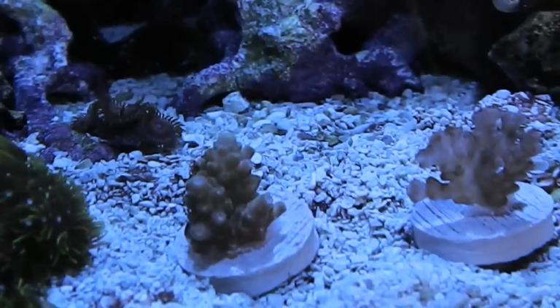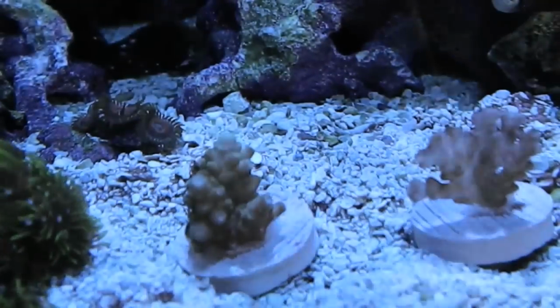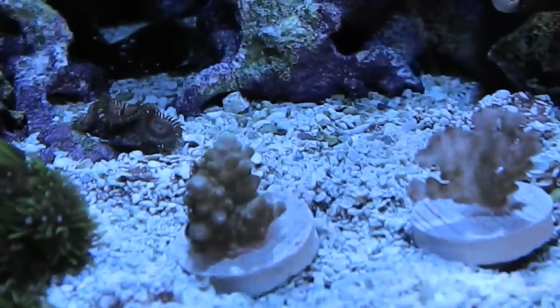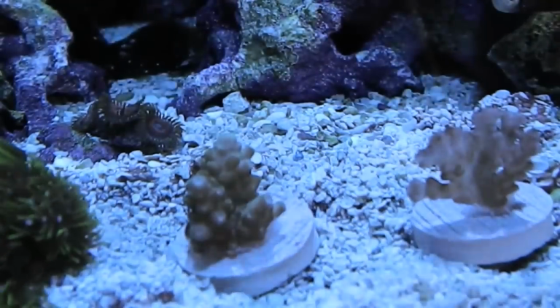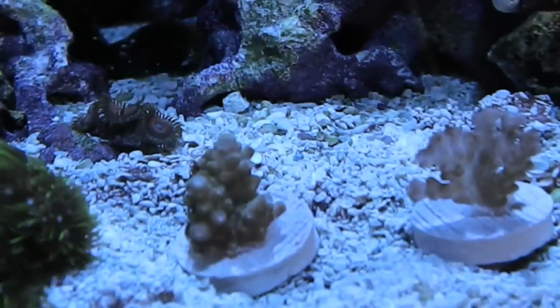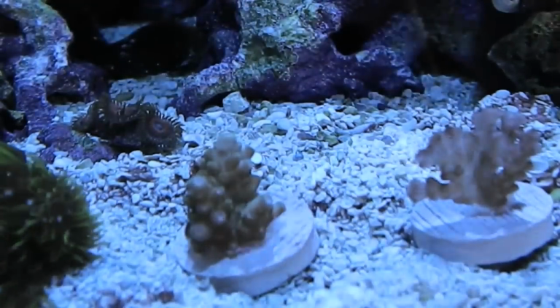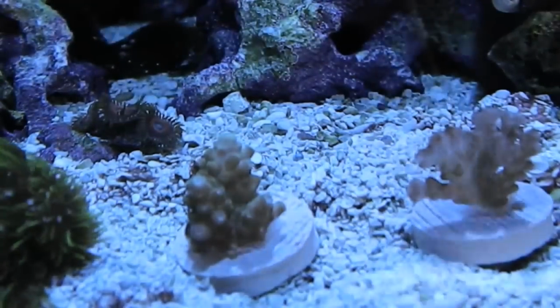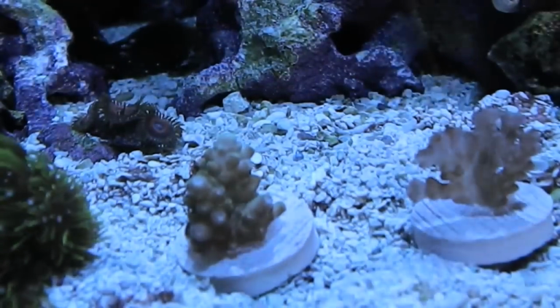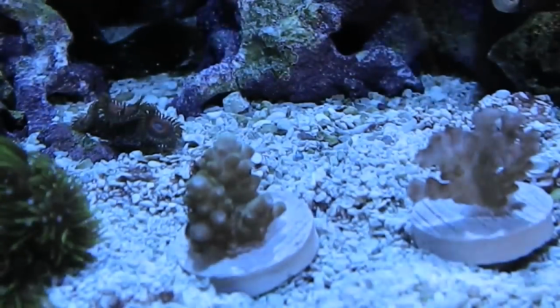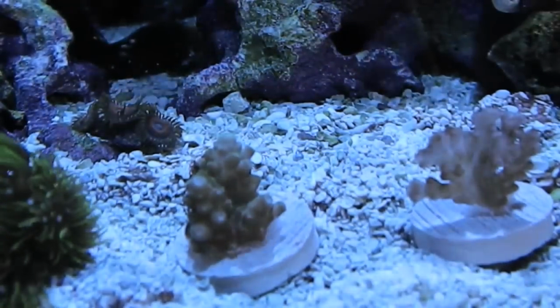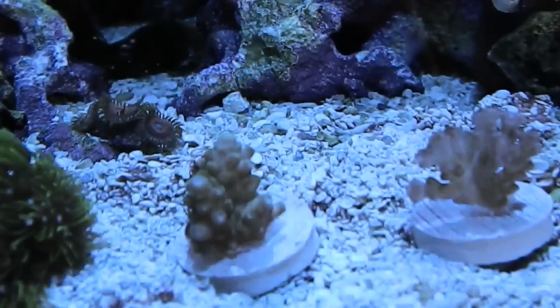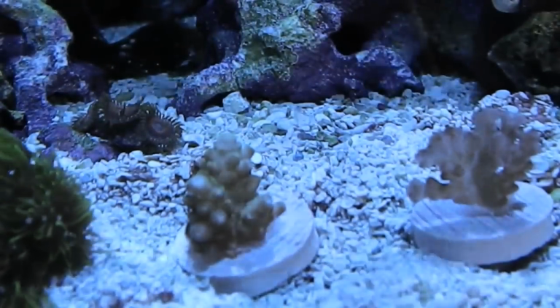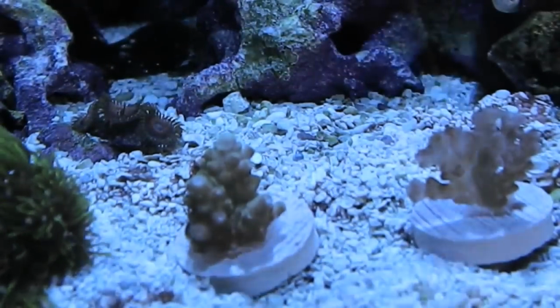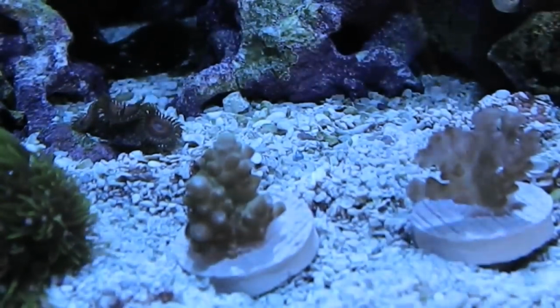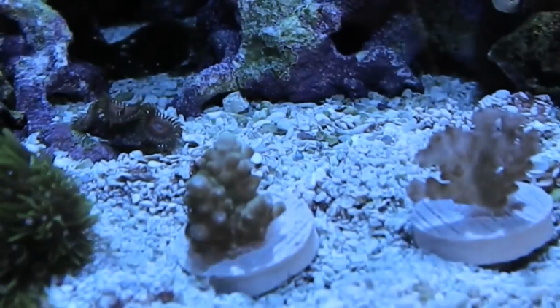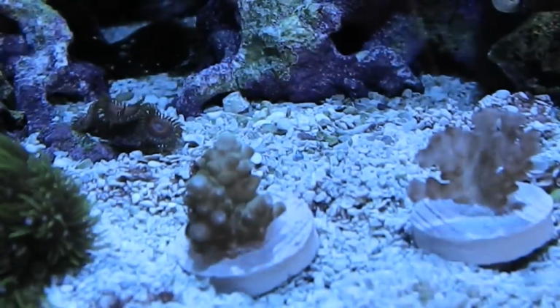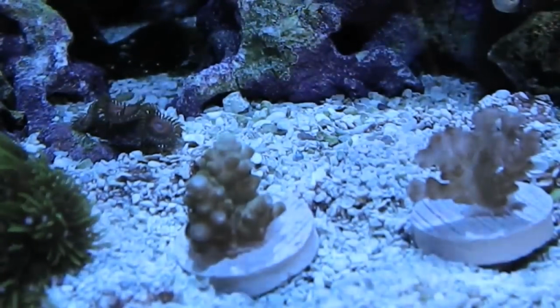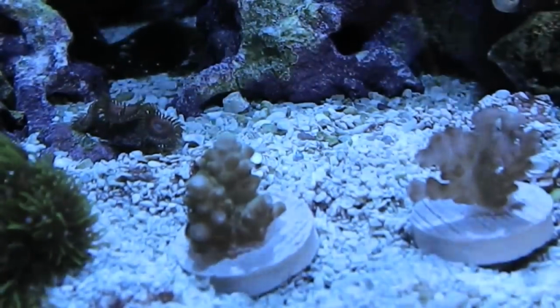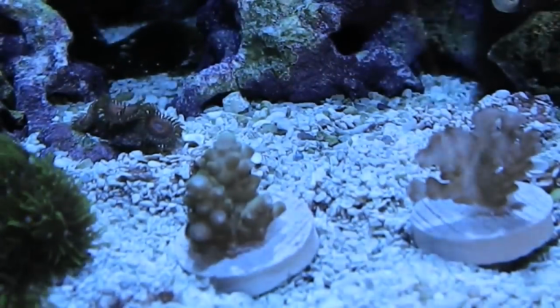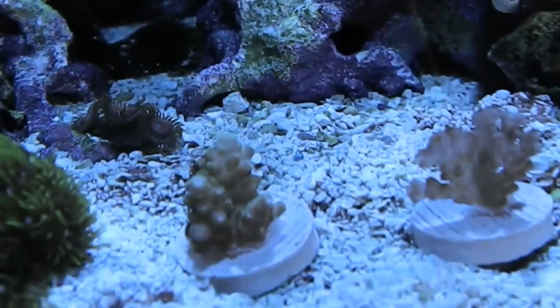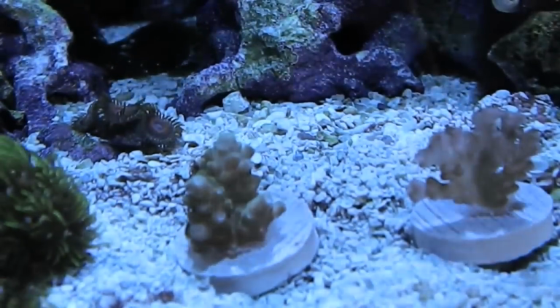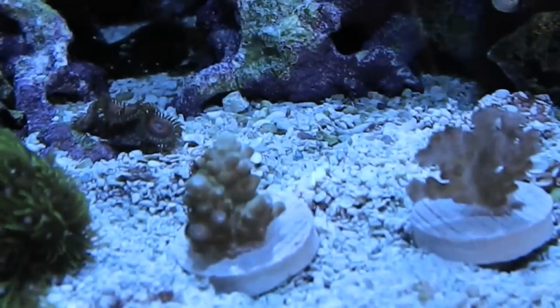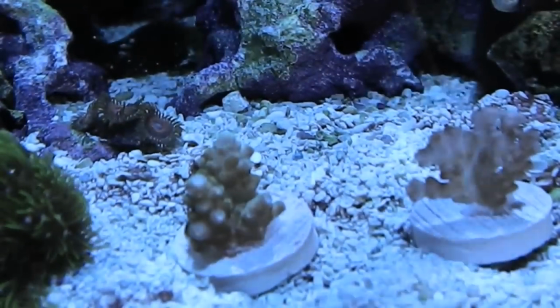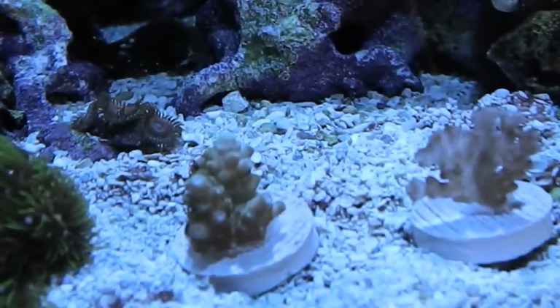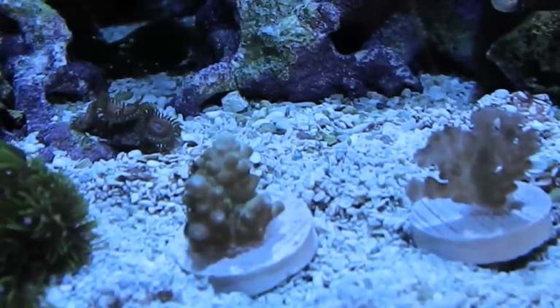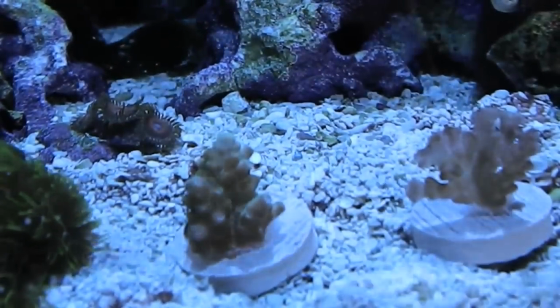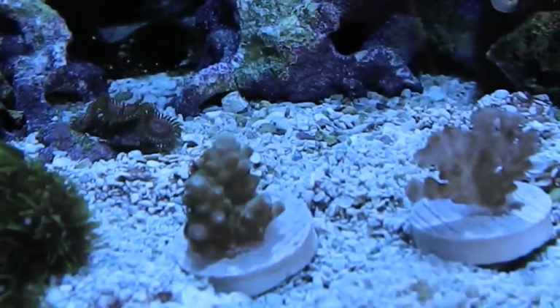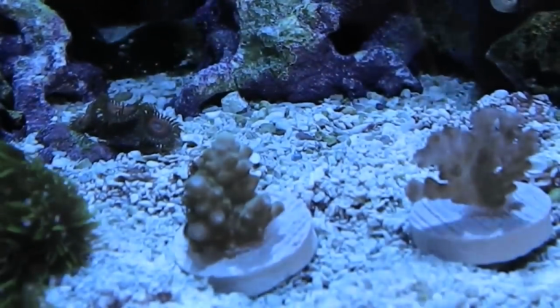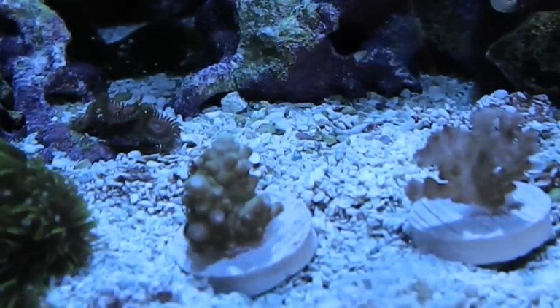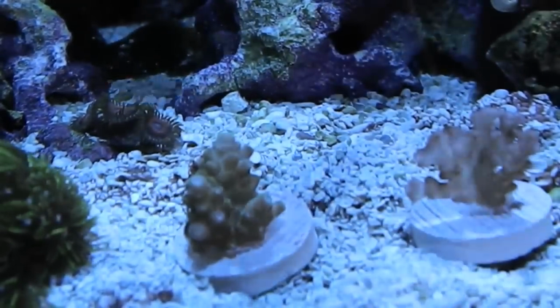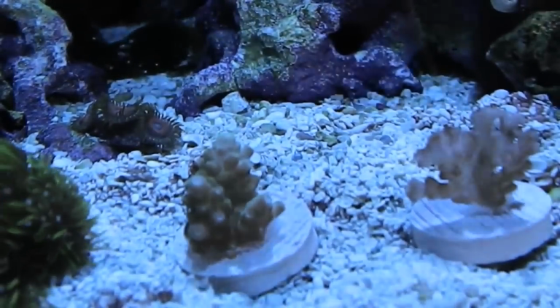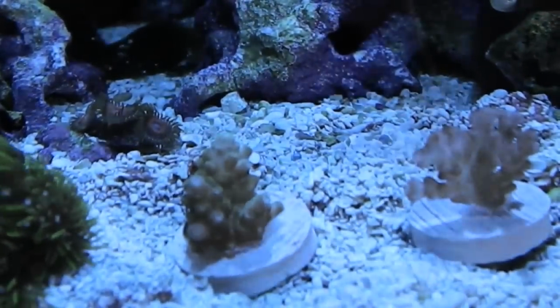Here's a close-up view of my new corals inside my tank.